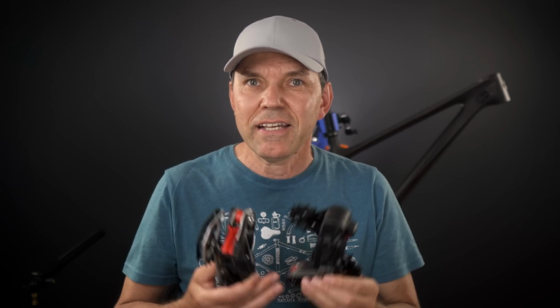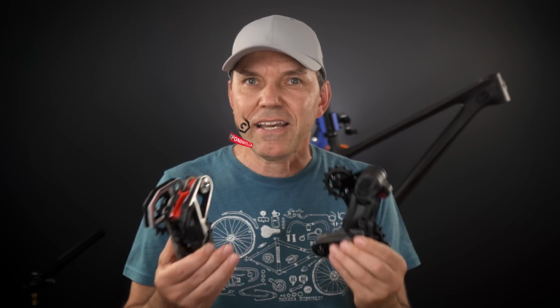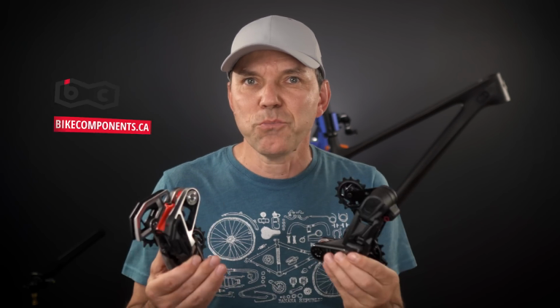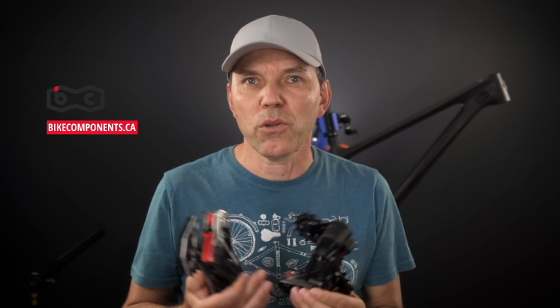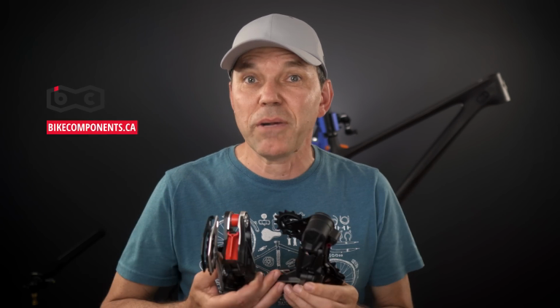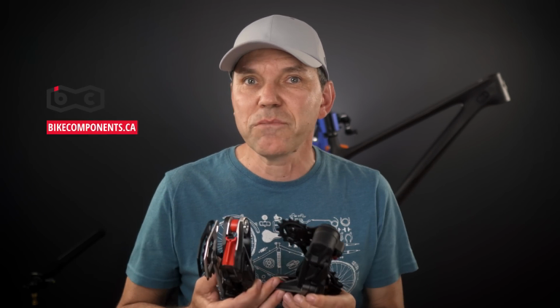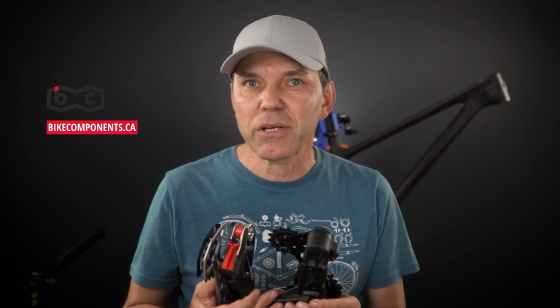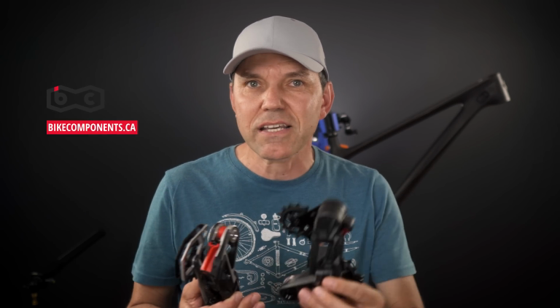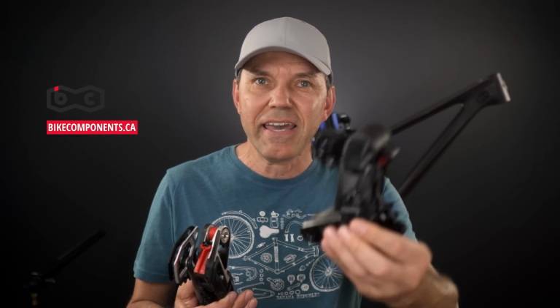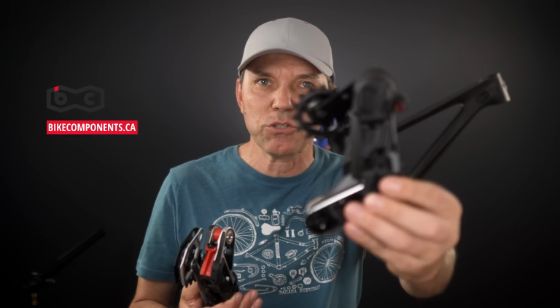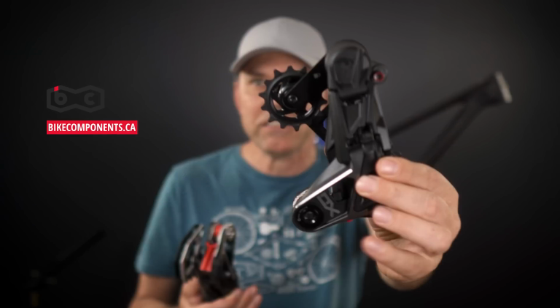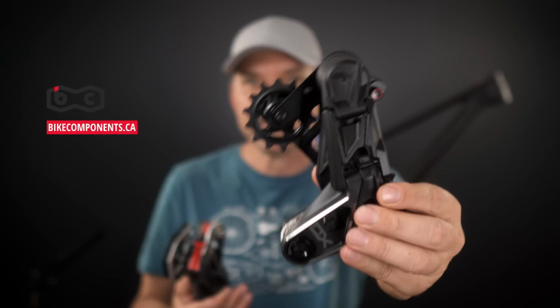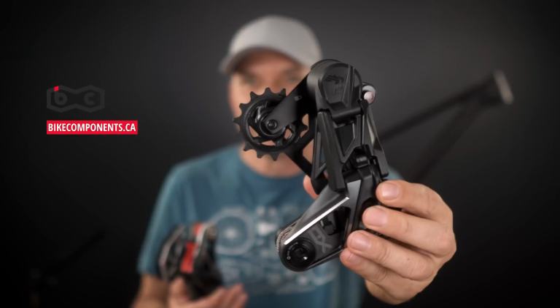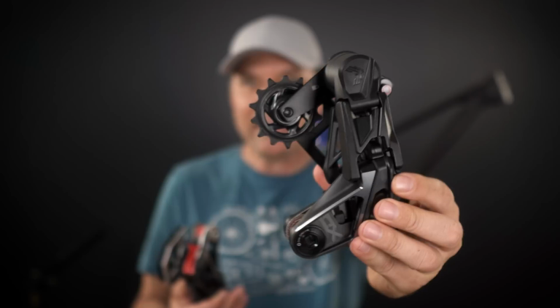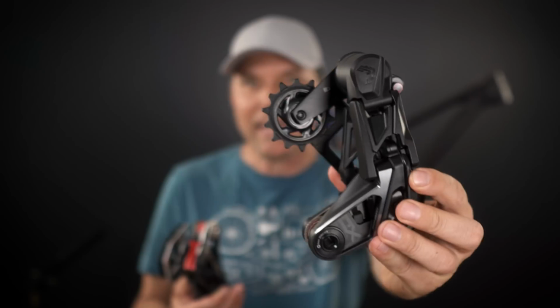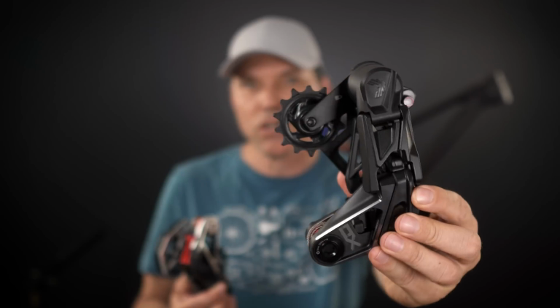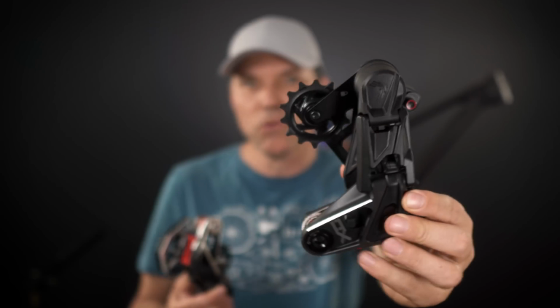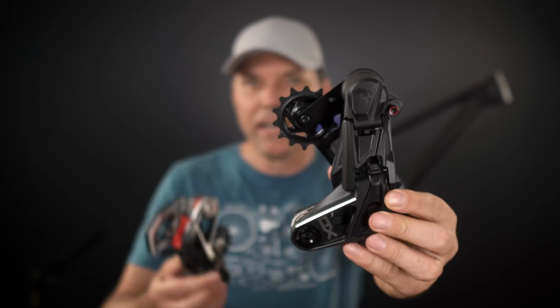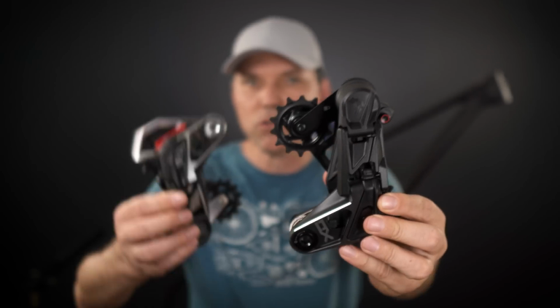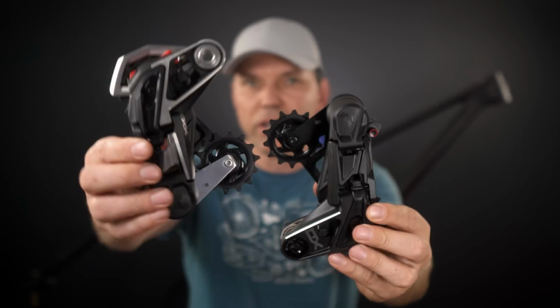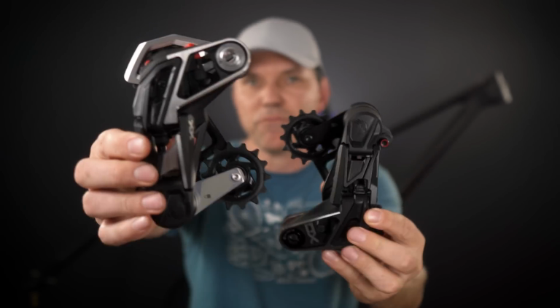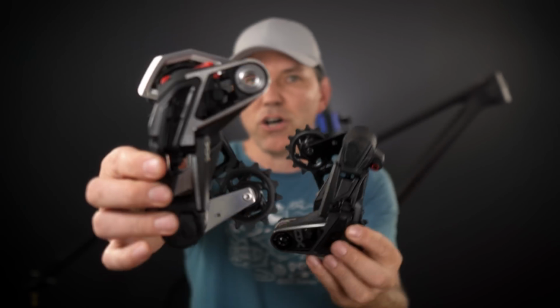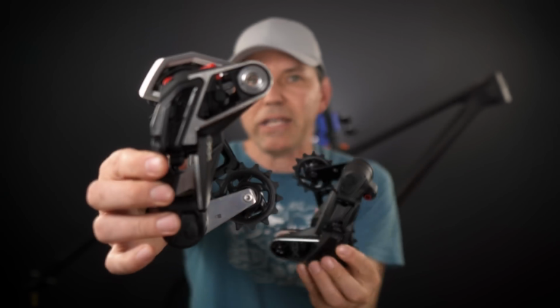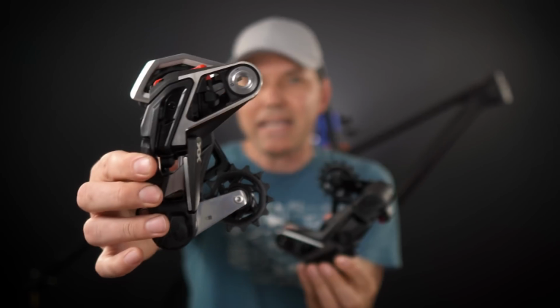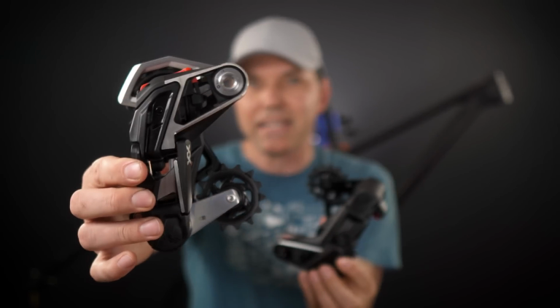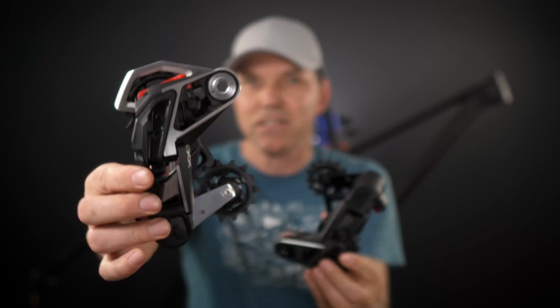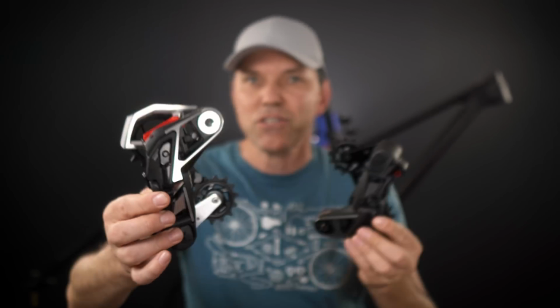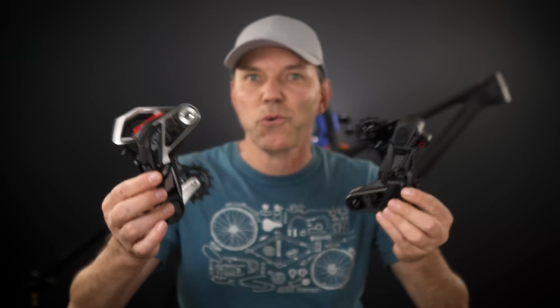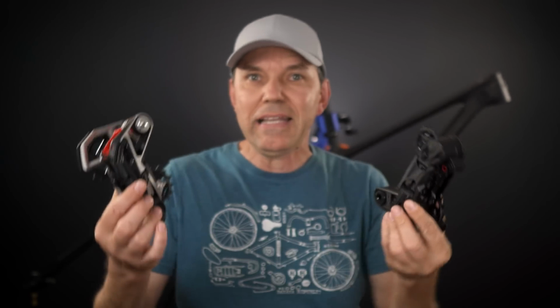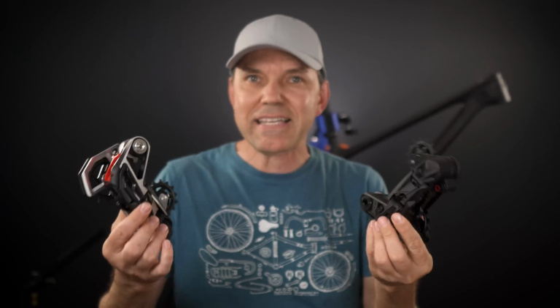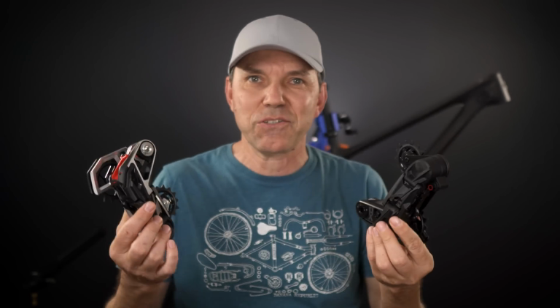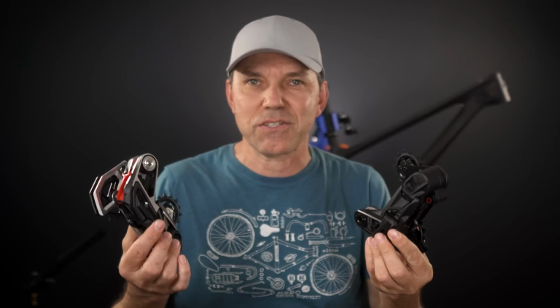Thanks to Paul at Bike Components, I have with me today an XO, and I also have my own XX, so let's get to this.